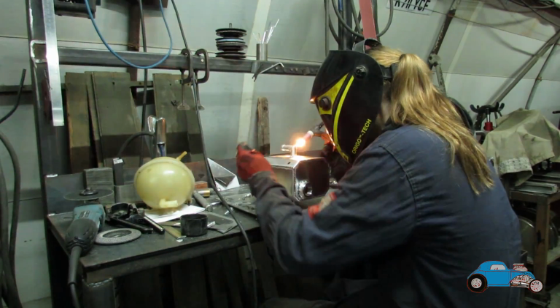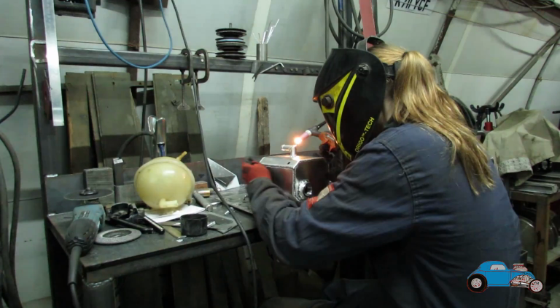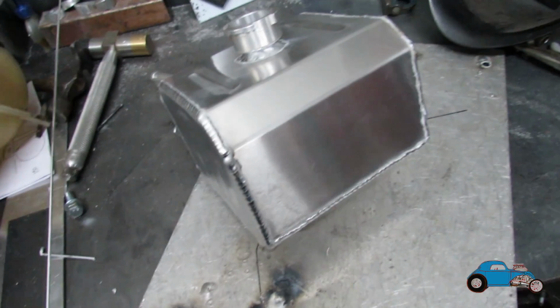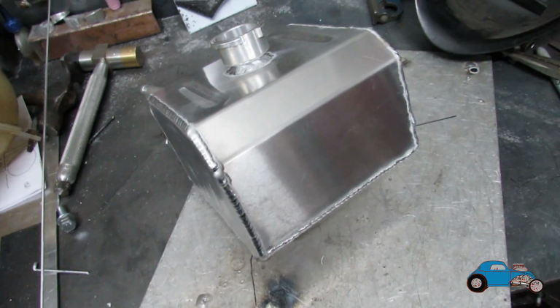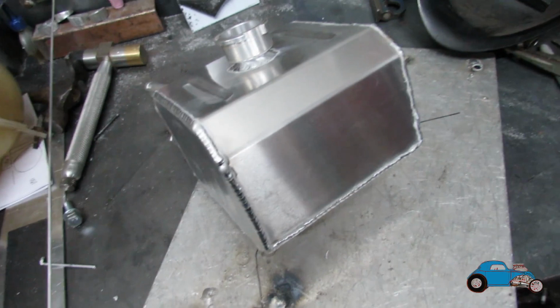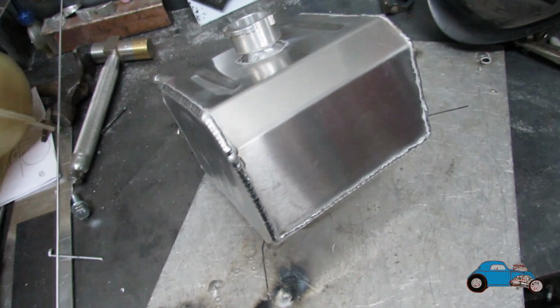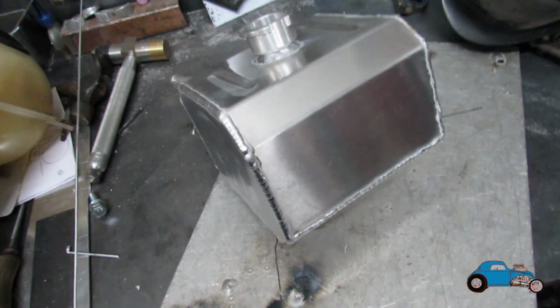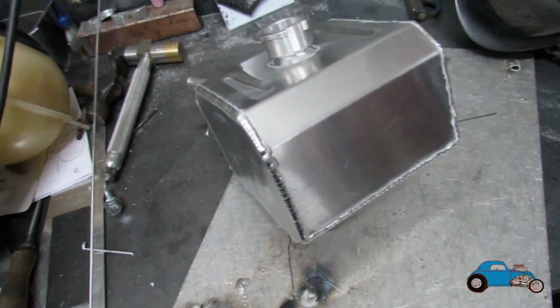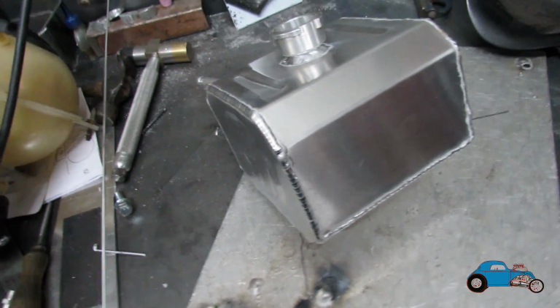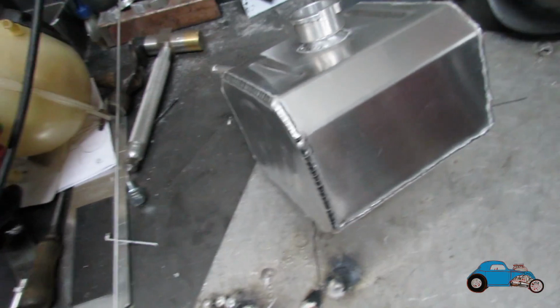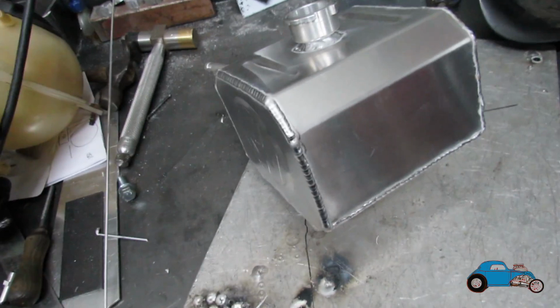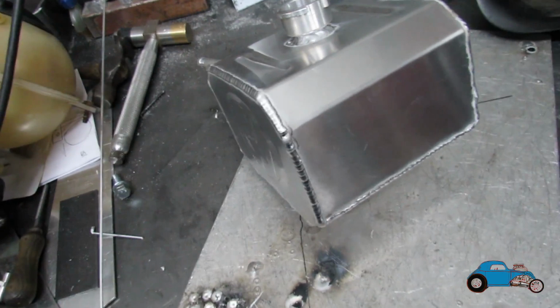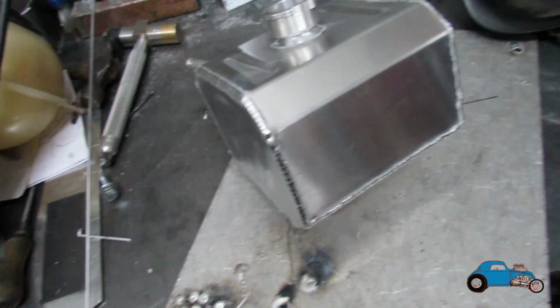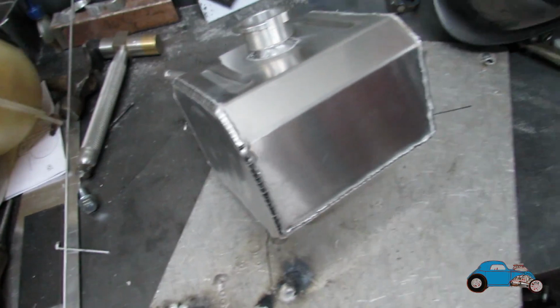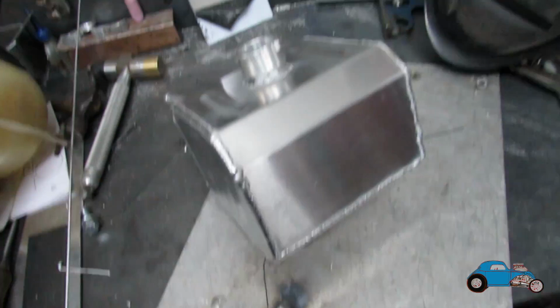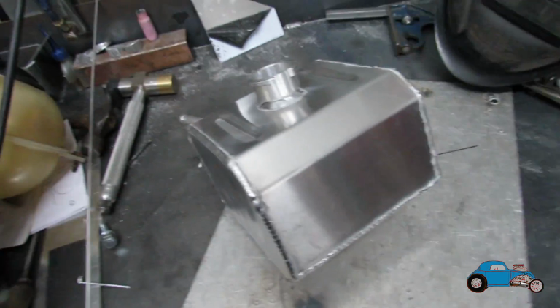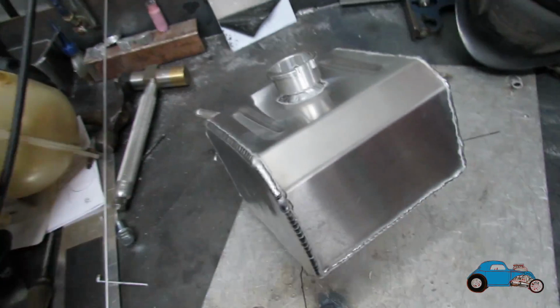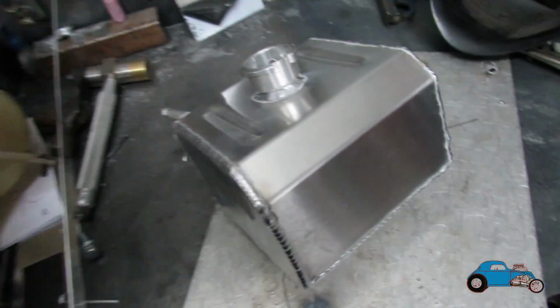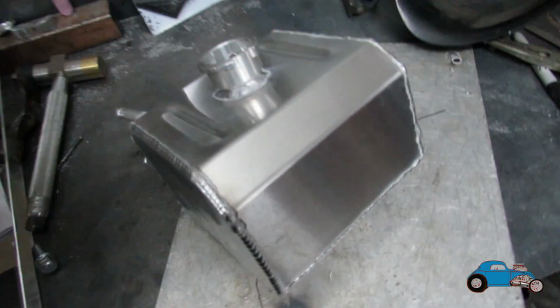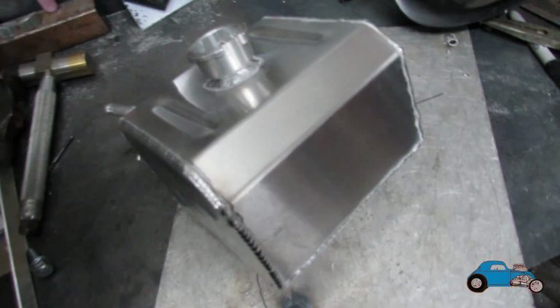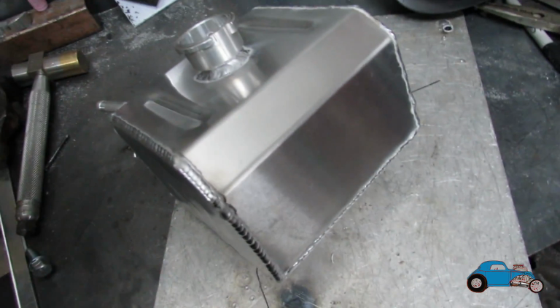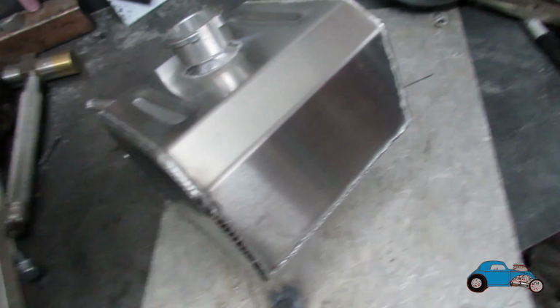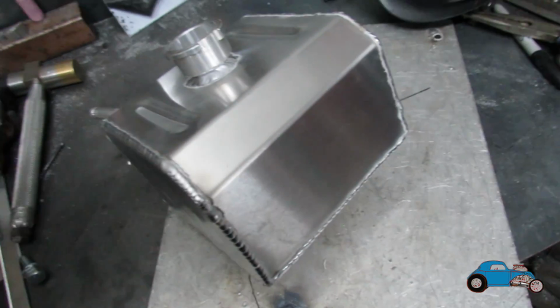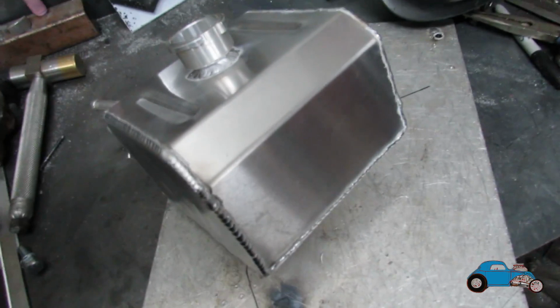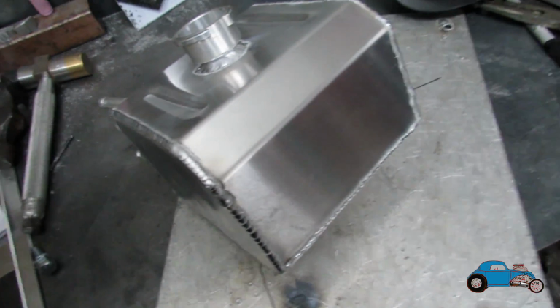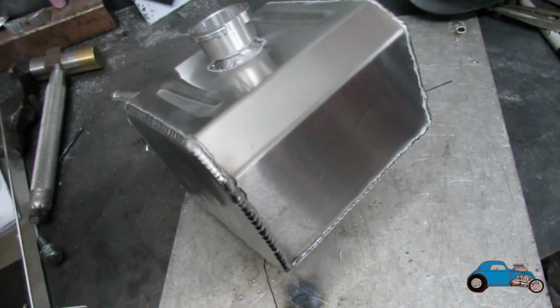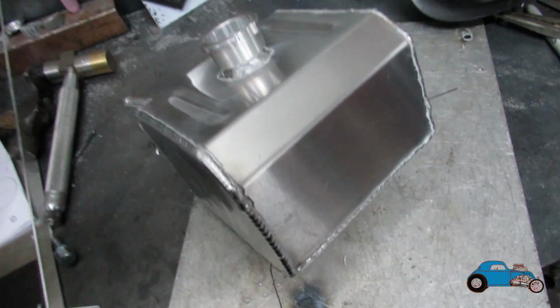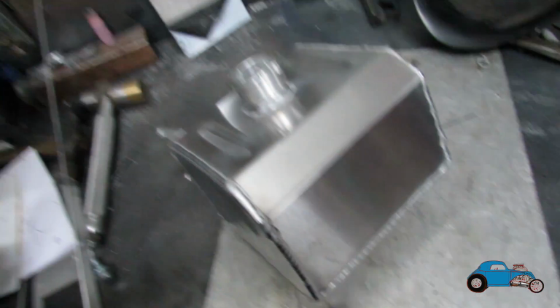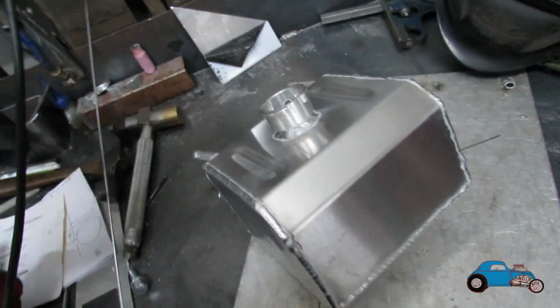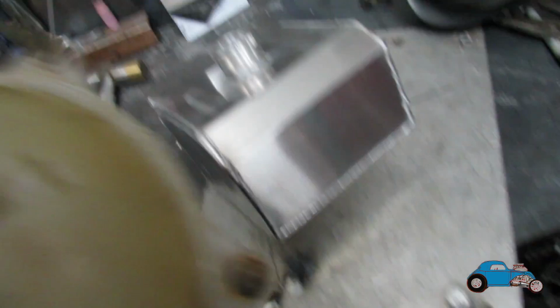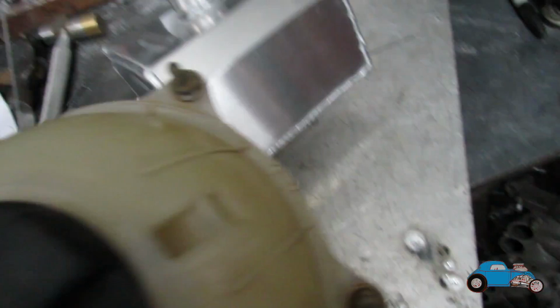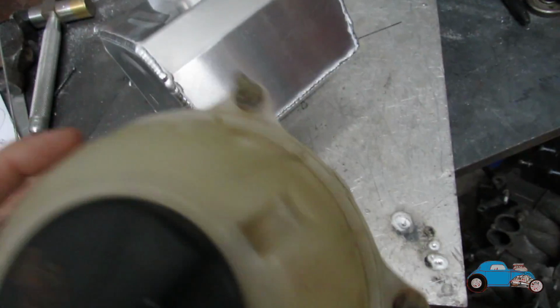Now all of the pipes and everything are all welded in. Next thing is to make a mount.